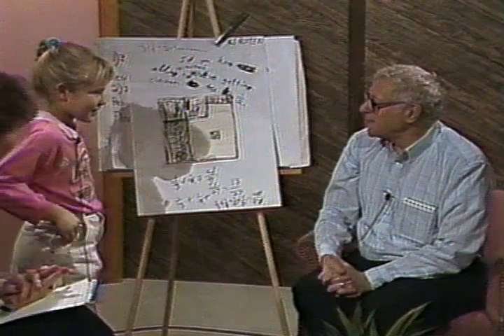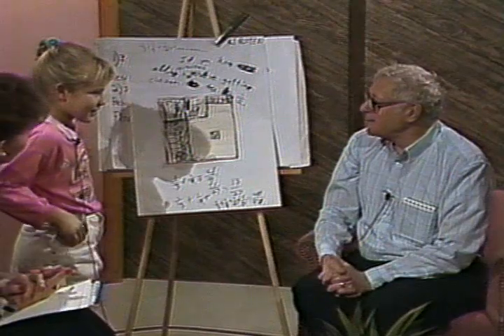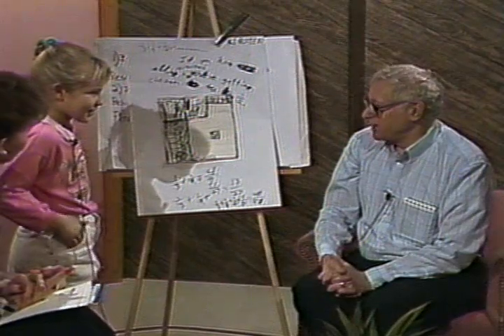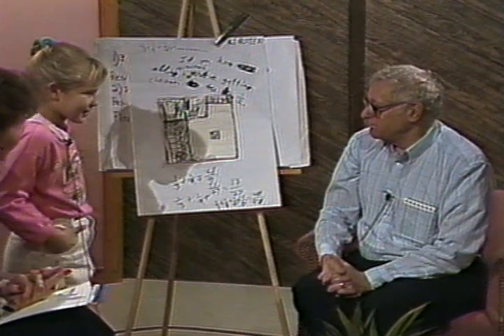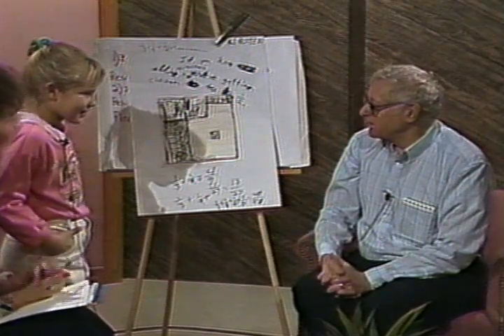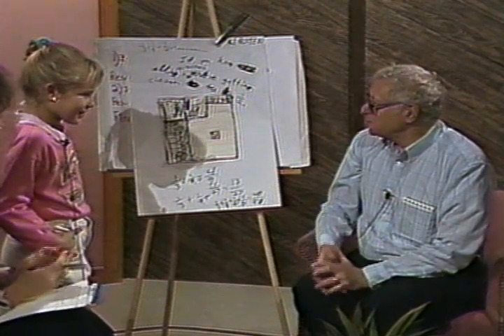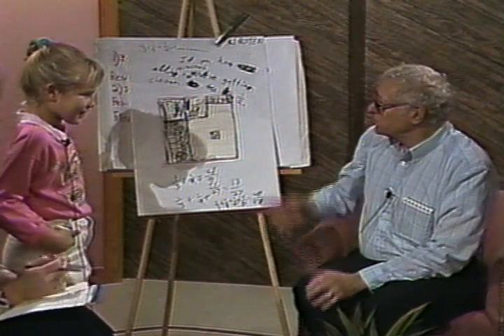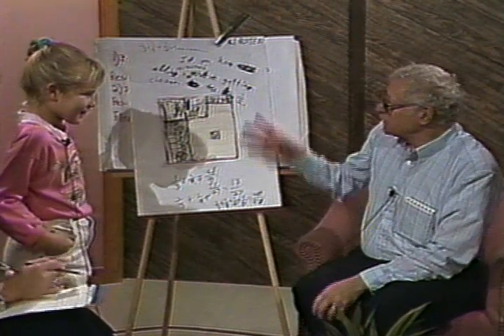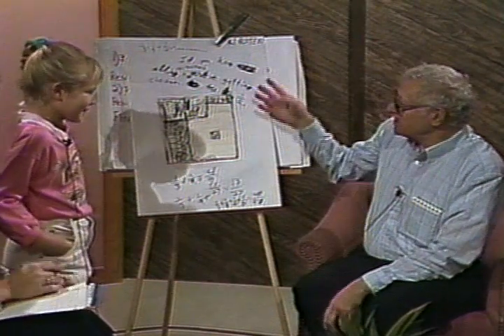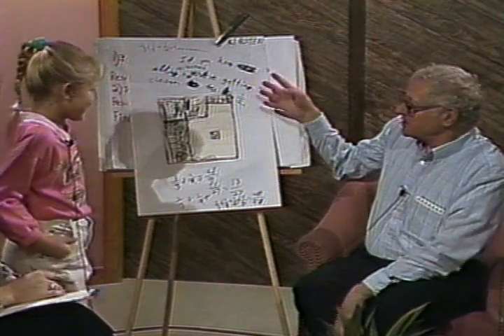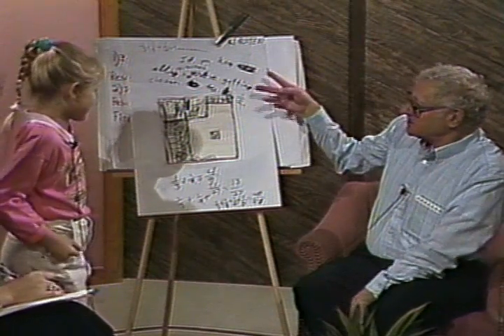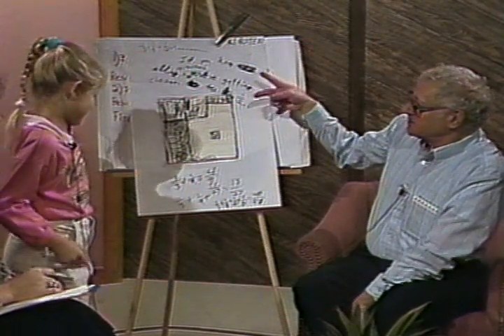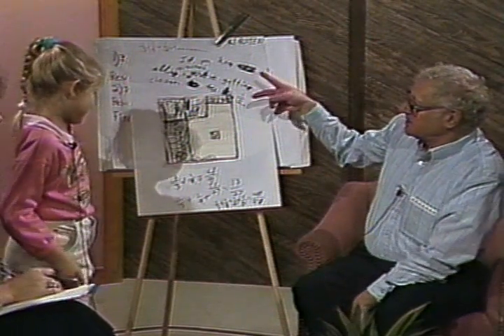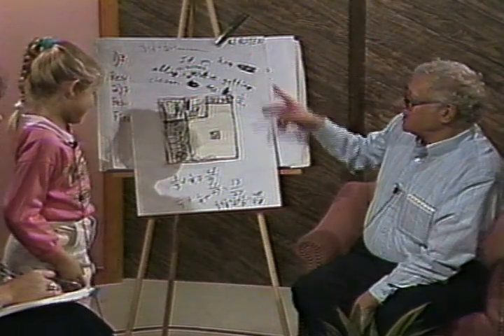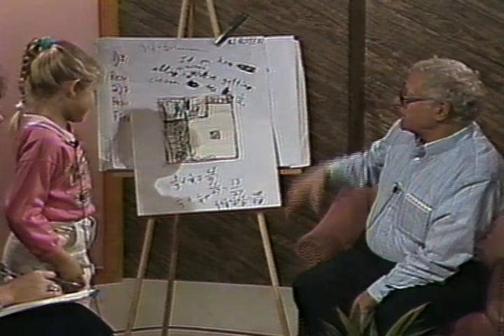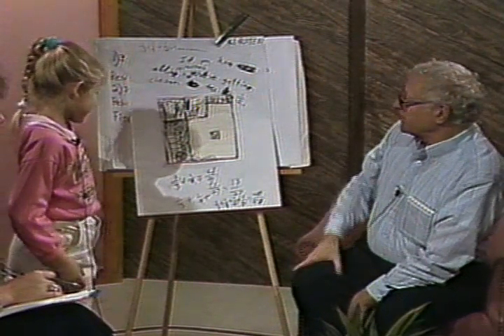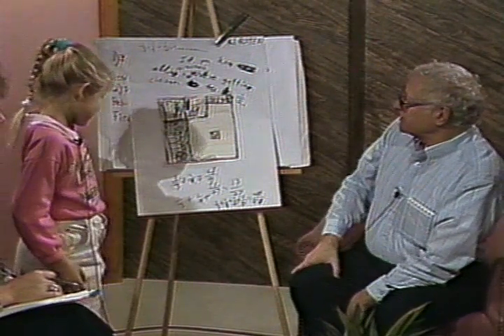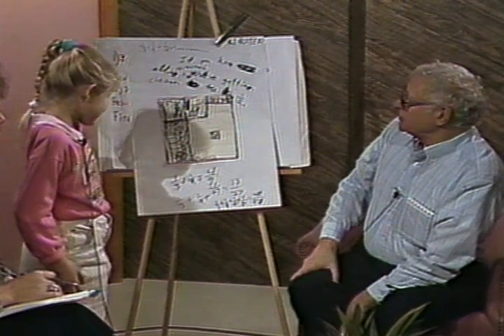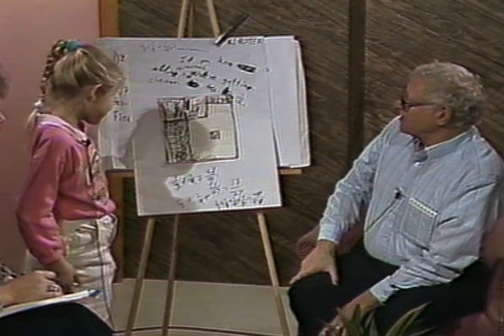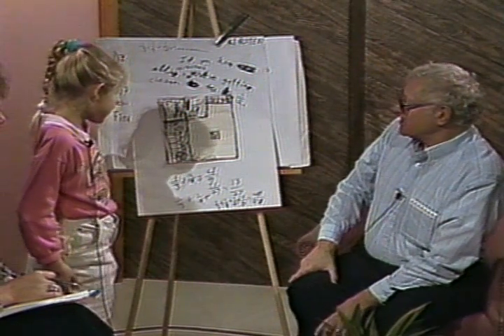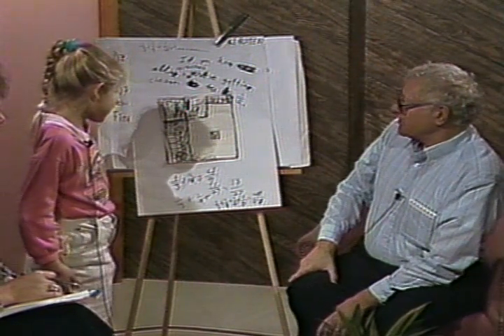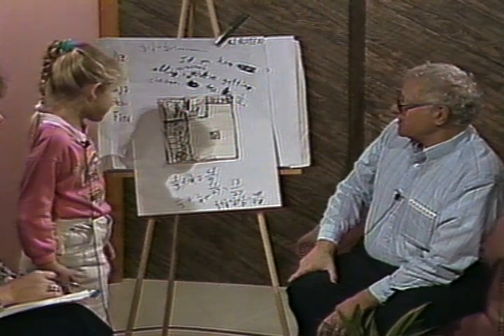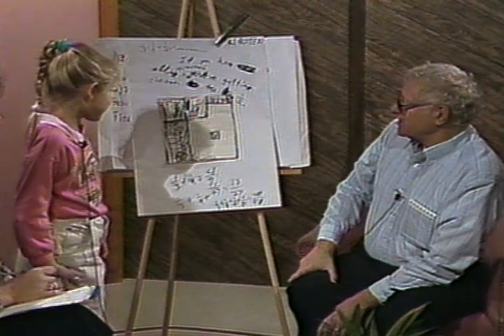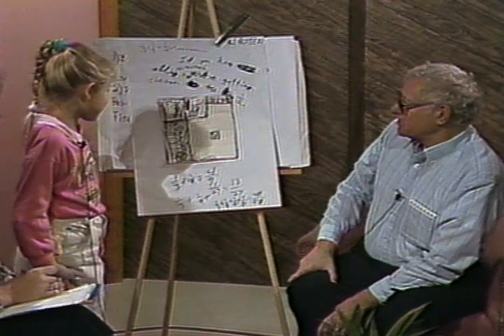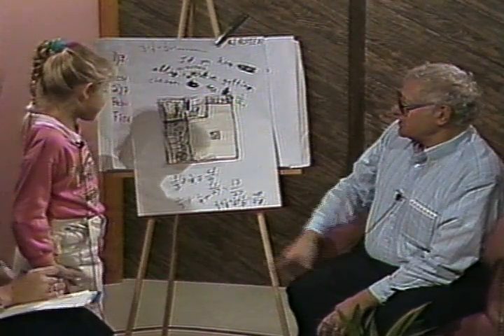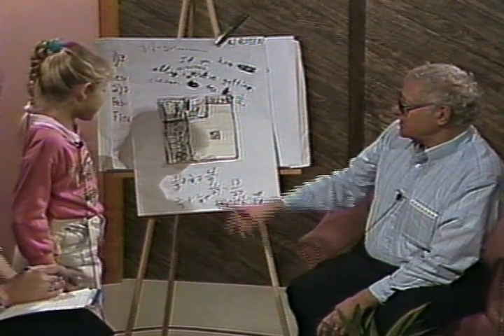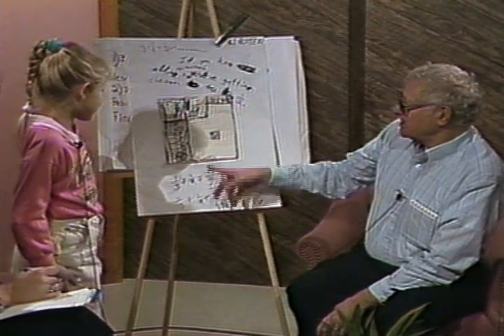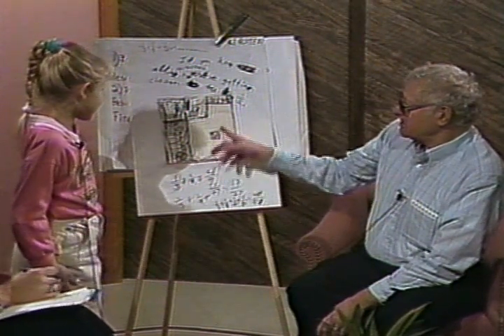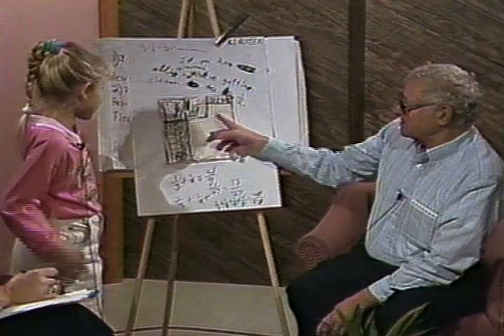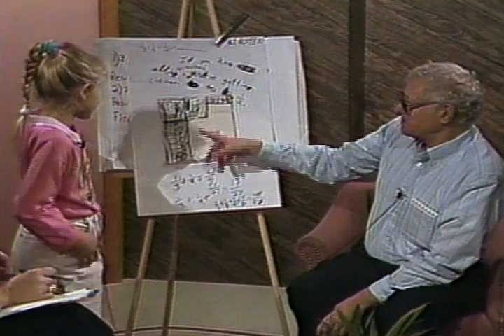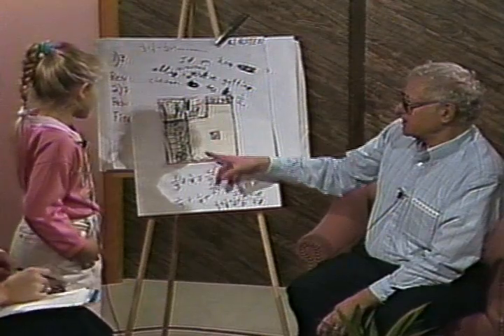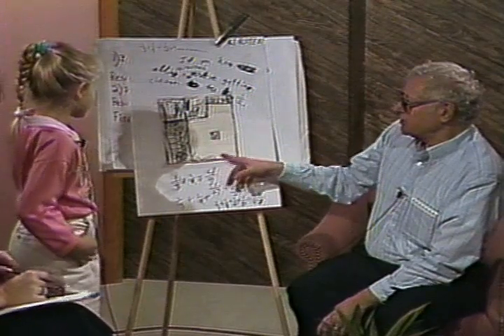Saturday. You did this. Do you want to say what it is, what you've done here, the picture?